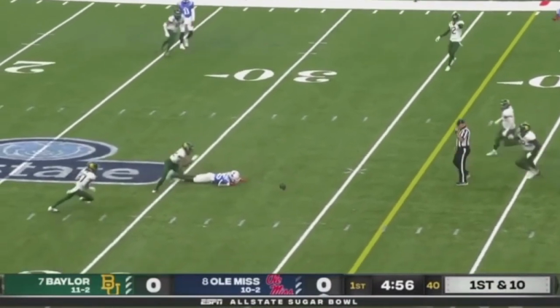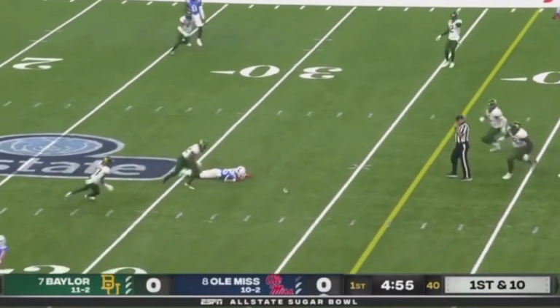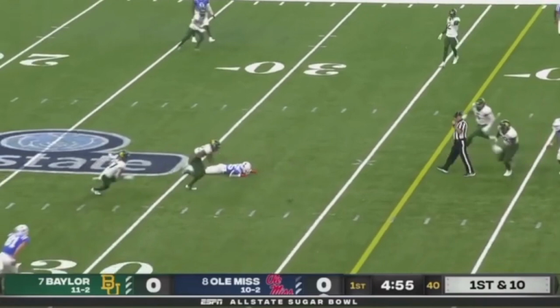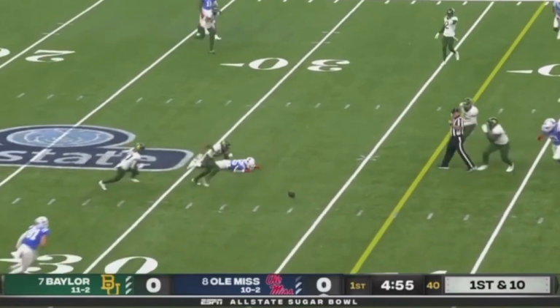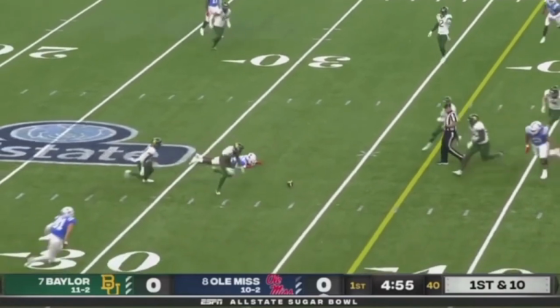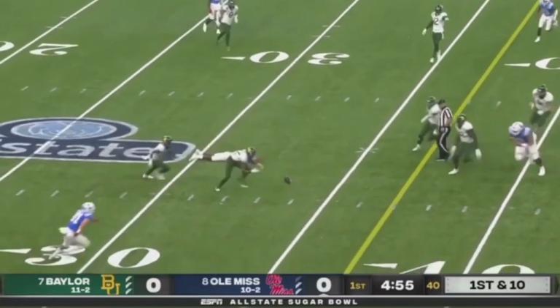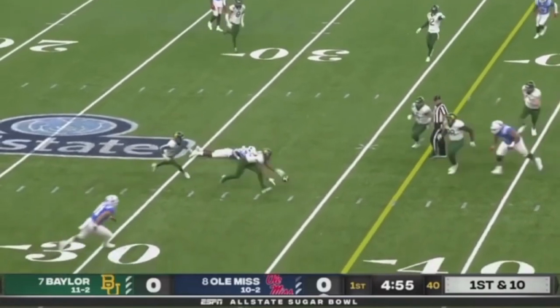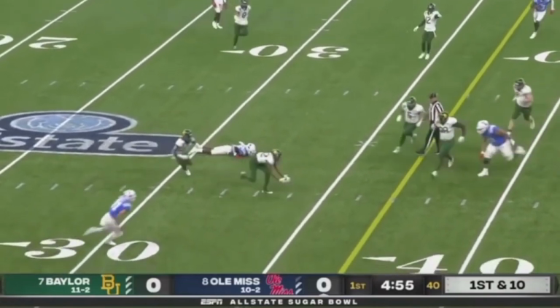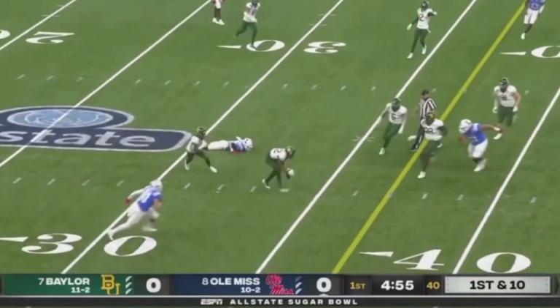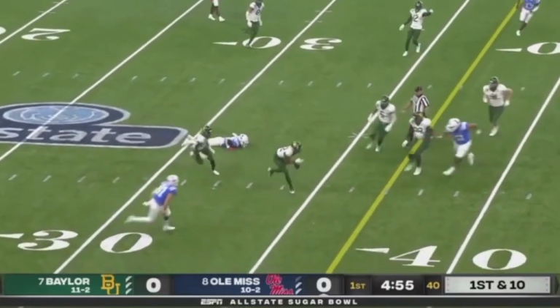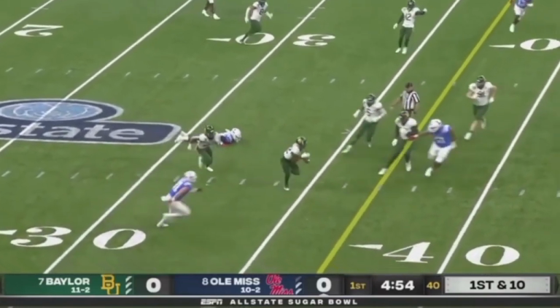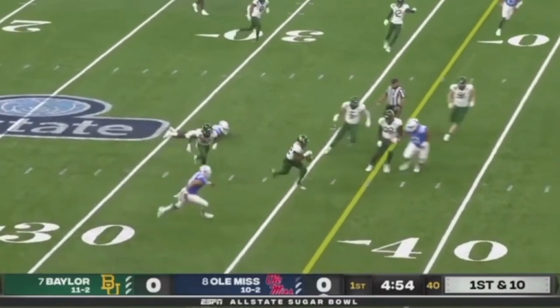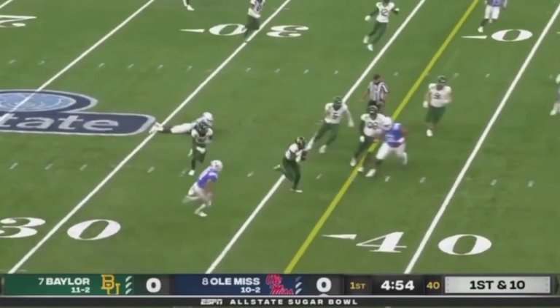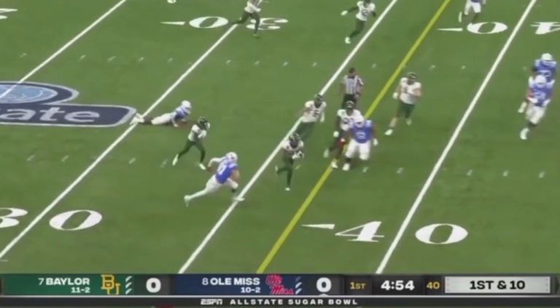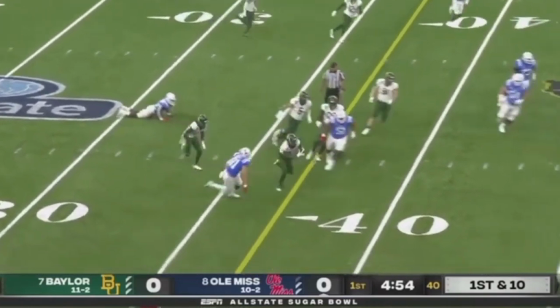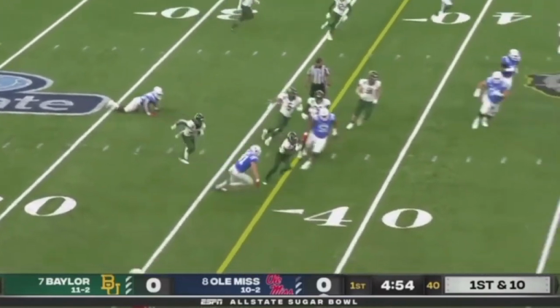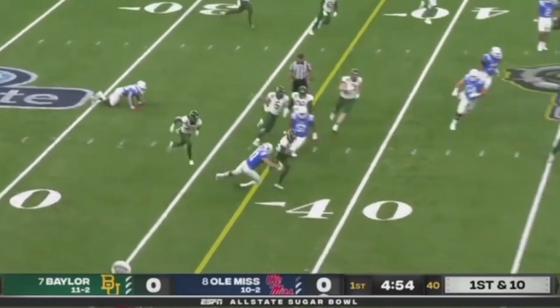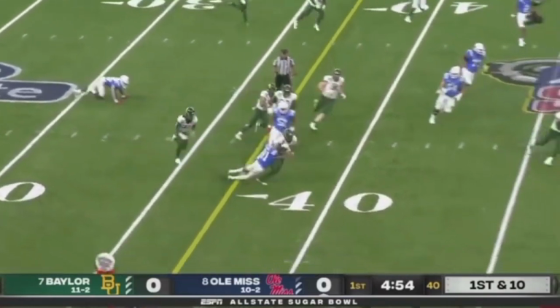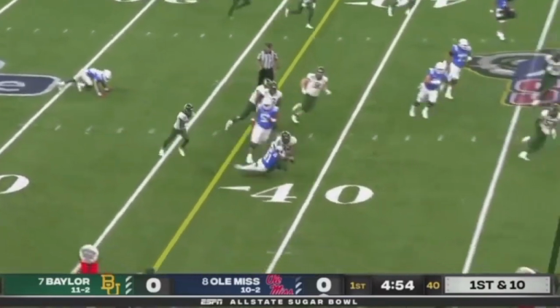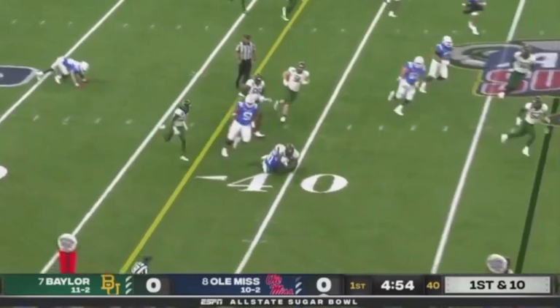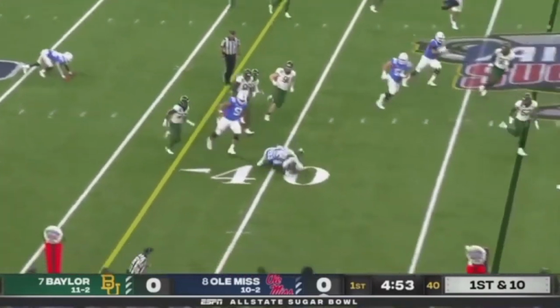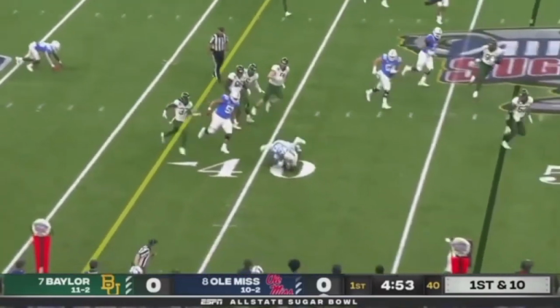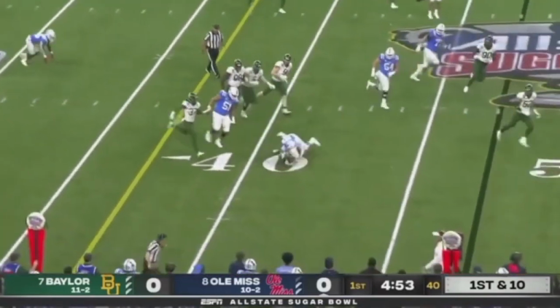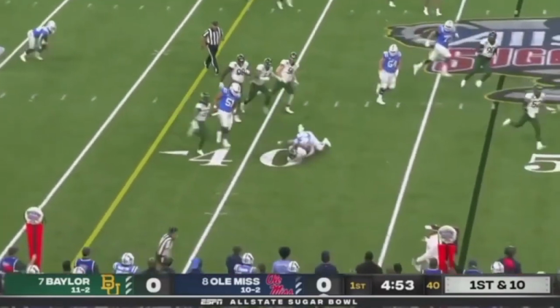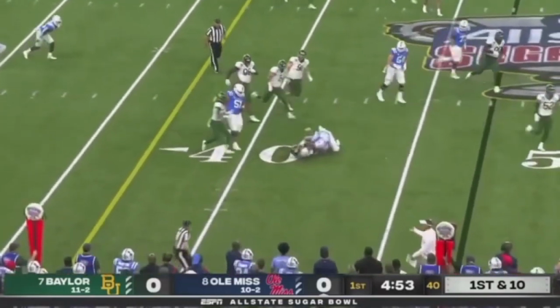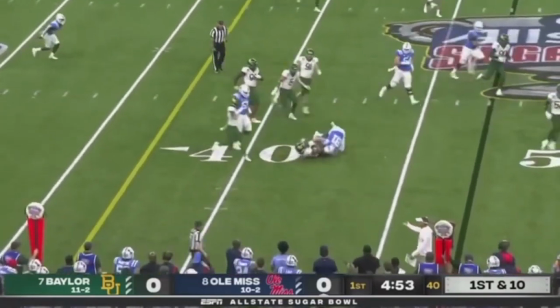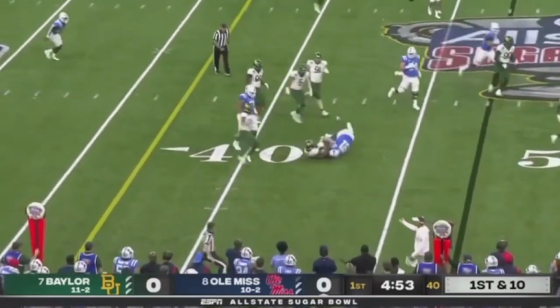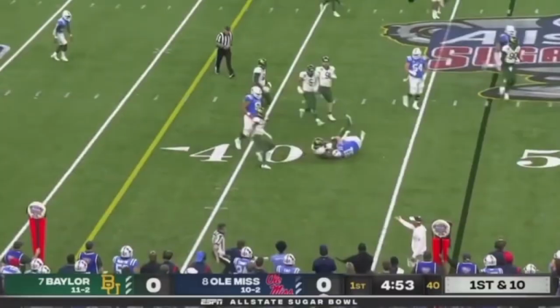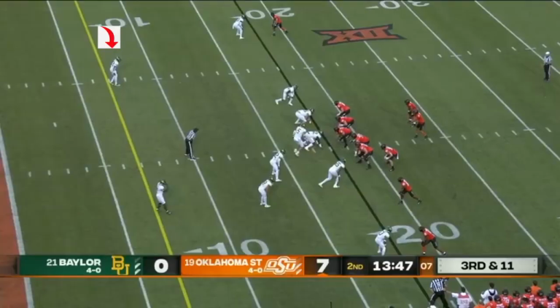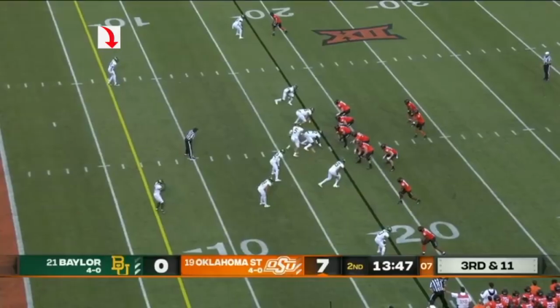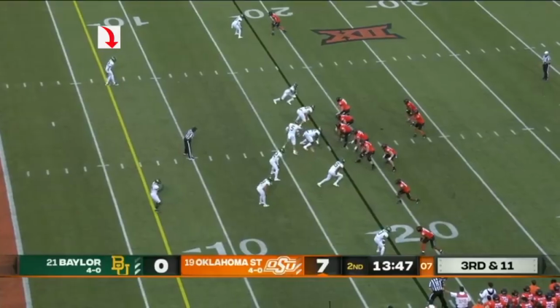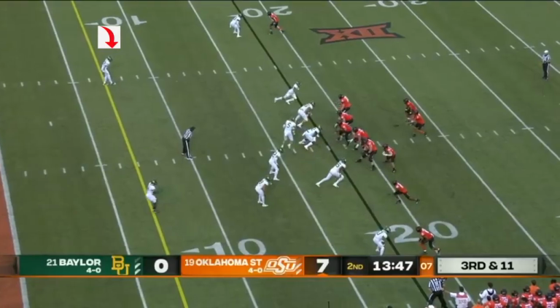Gets in the shoulder, head on the outside — big hit. Causes the ball to jar out. I think they ended up calling that incomplete.